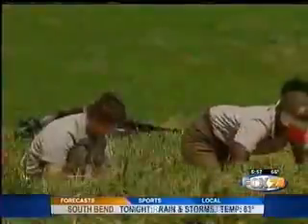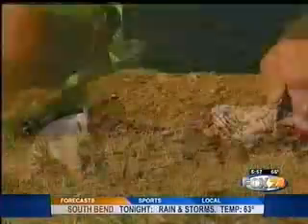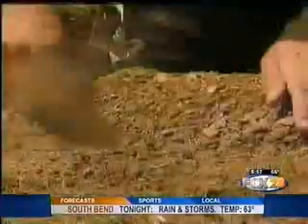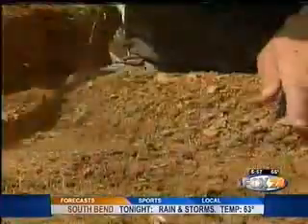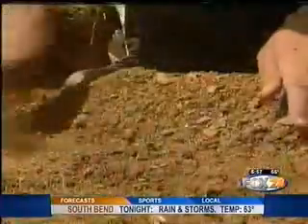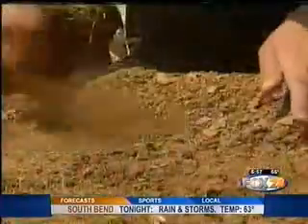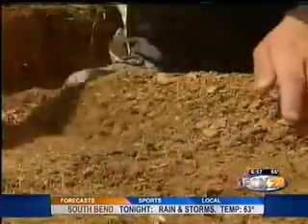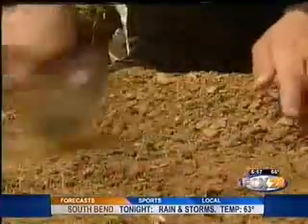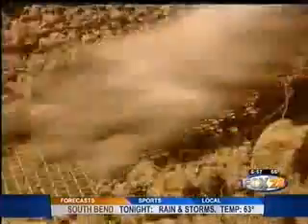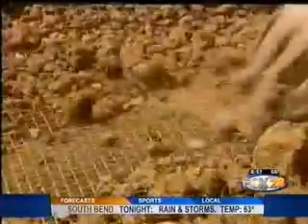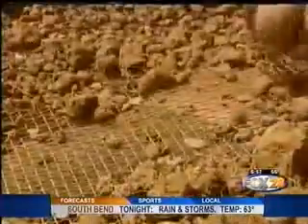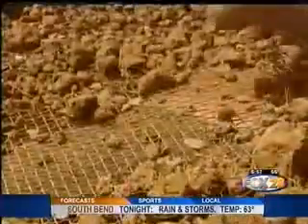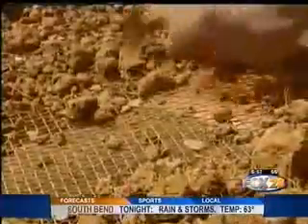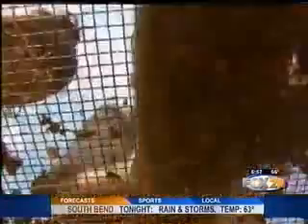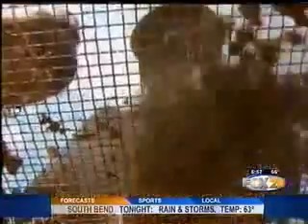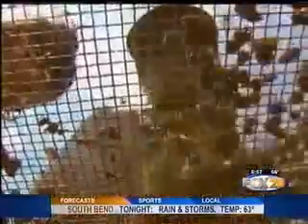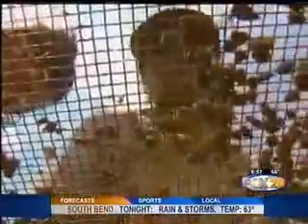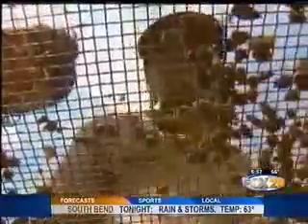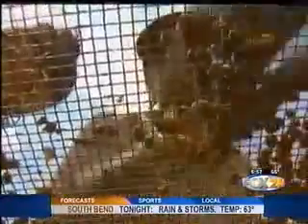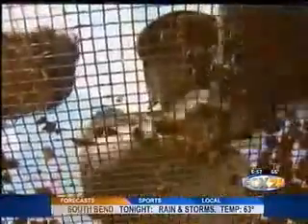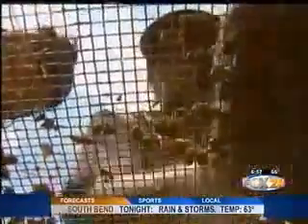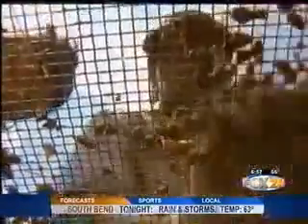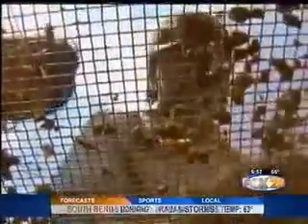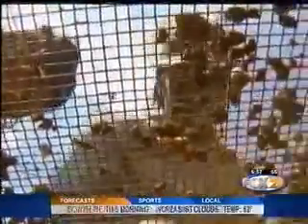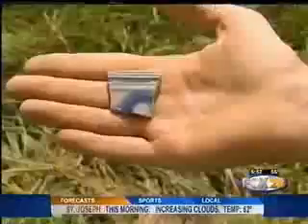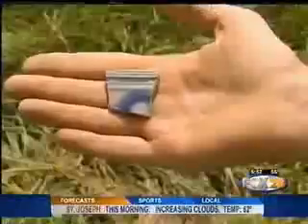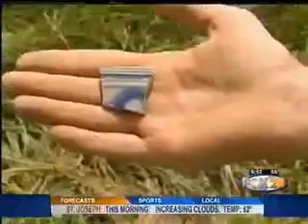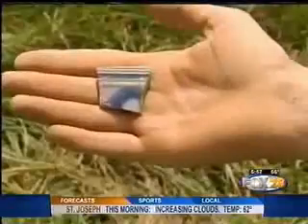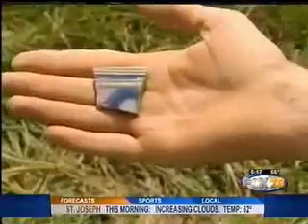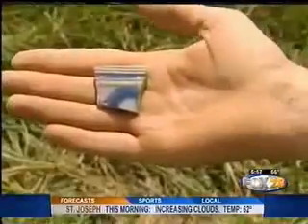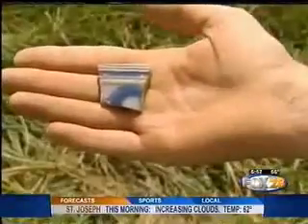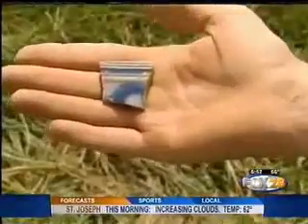Shoveling, scraping, sifting — it takes a lot of sweat to piece together history.